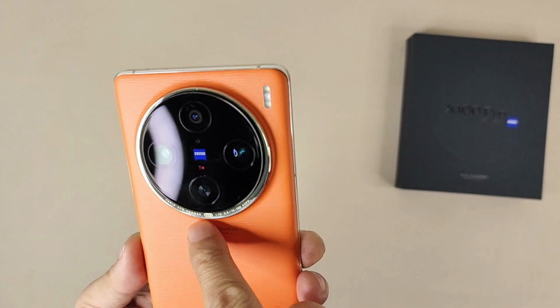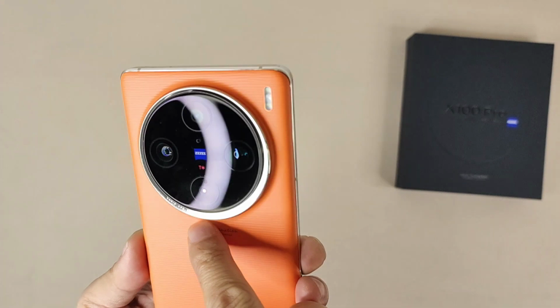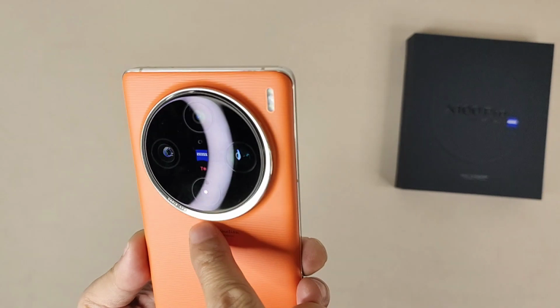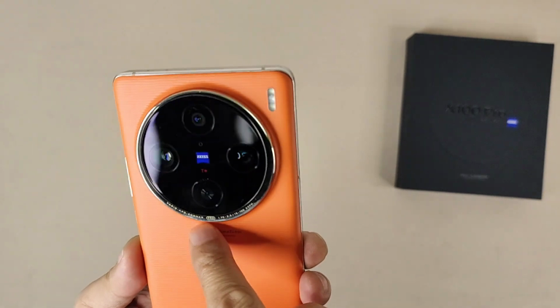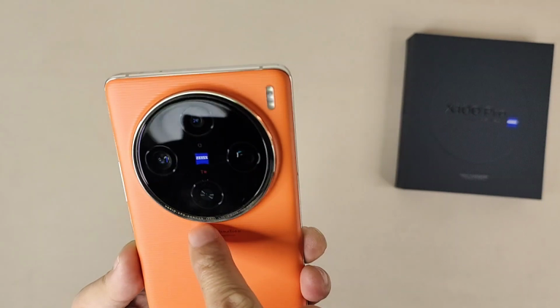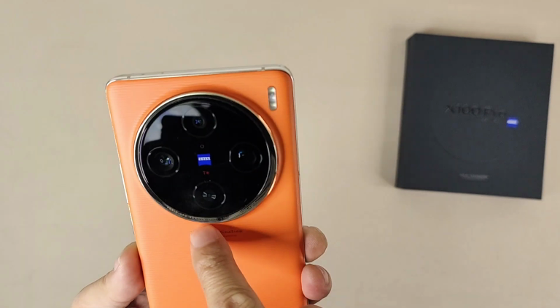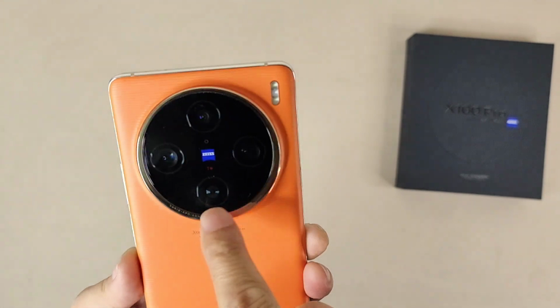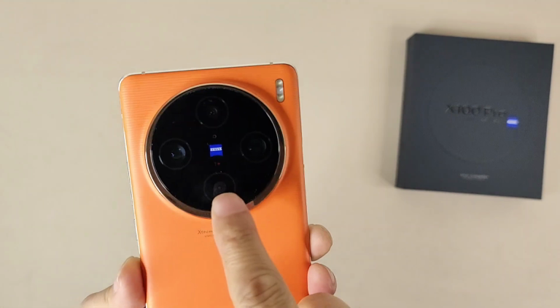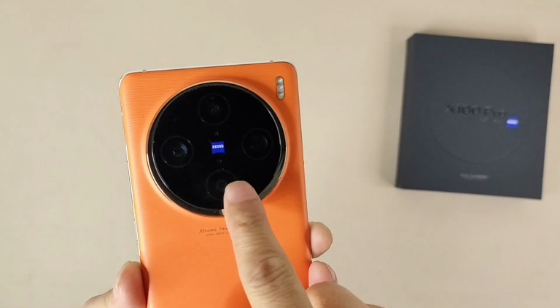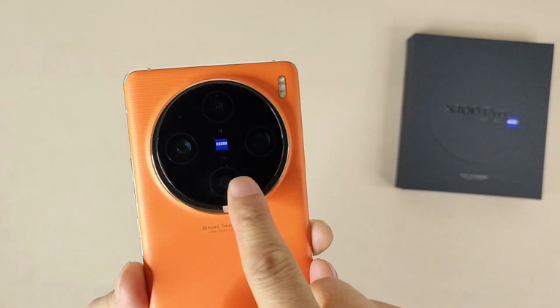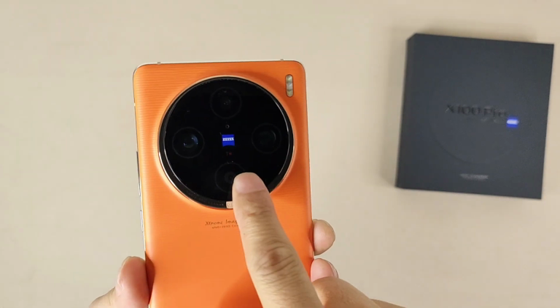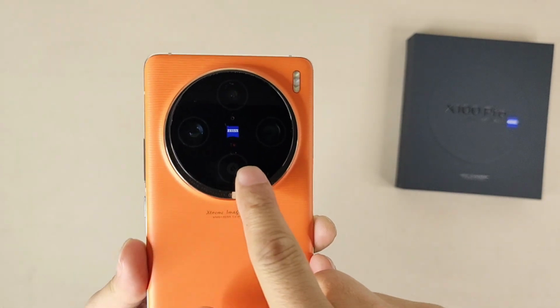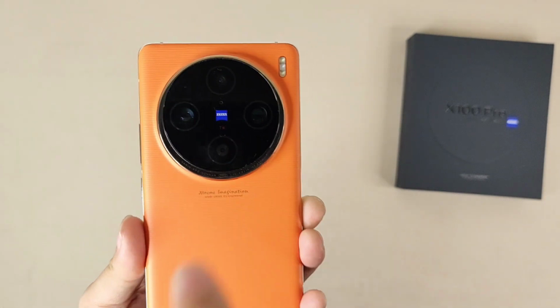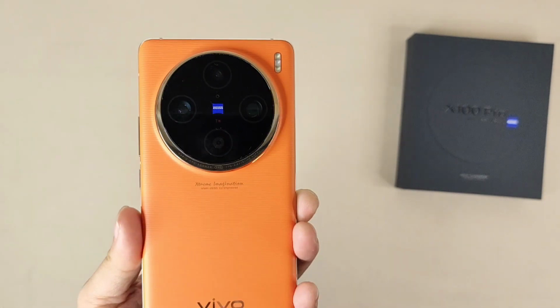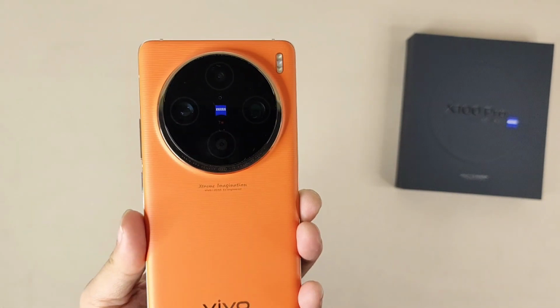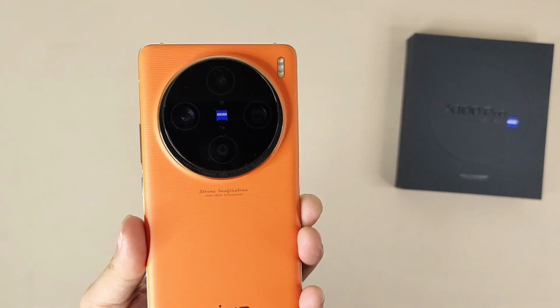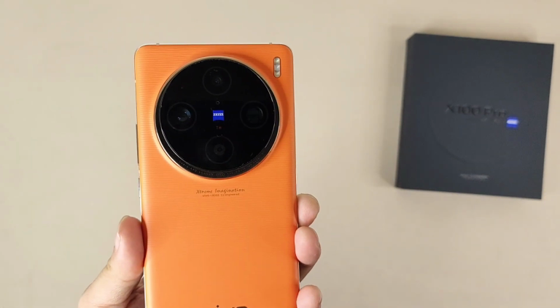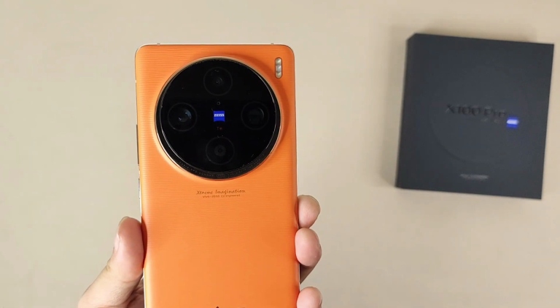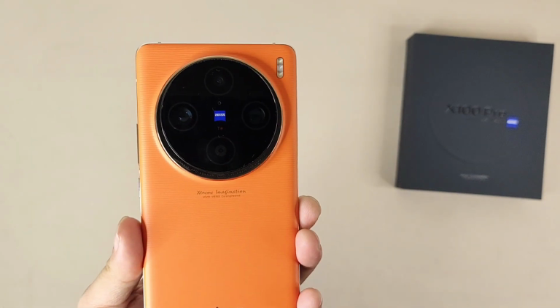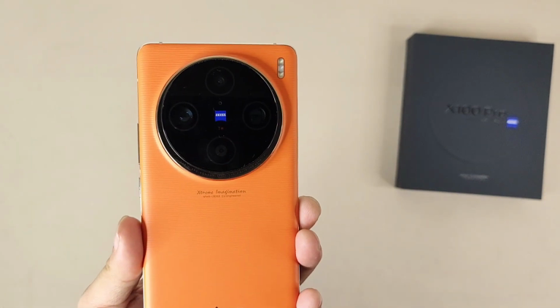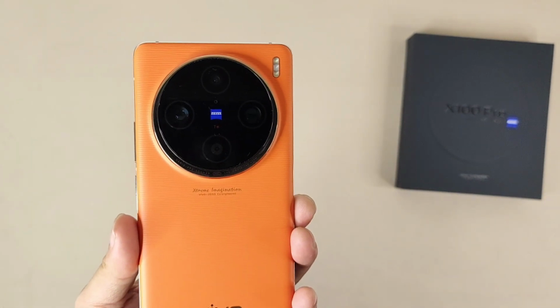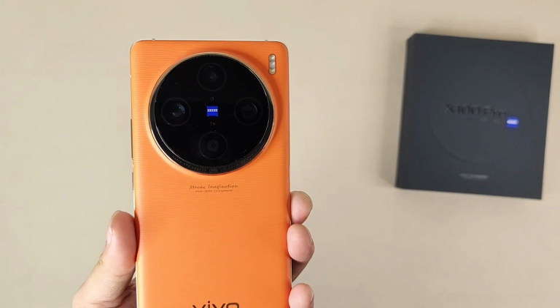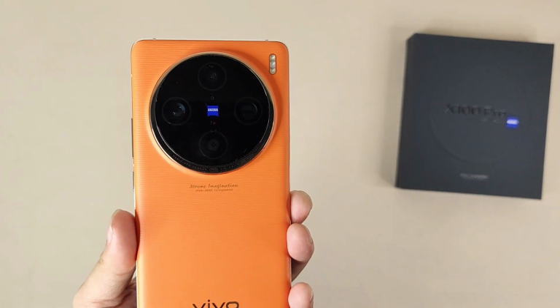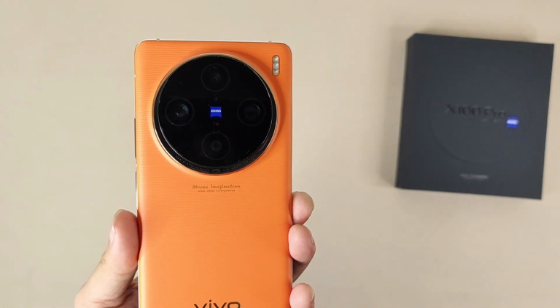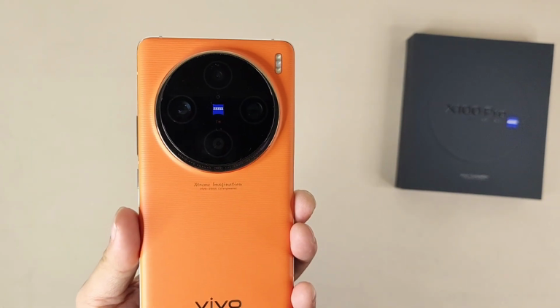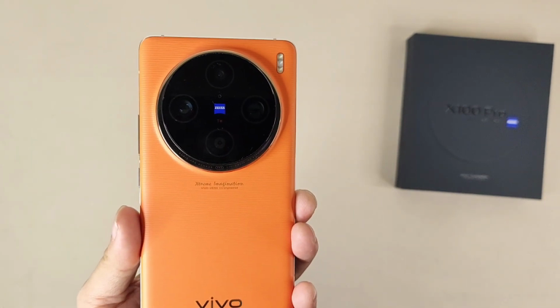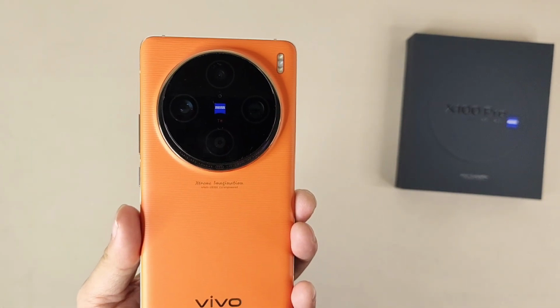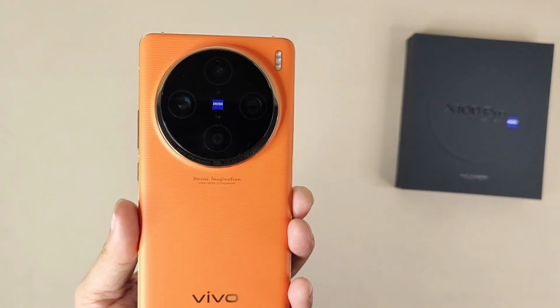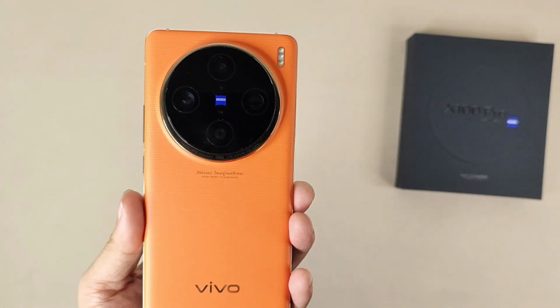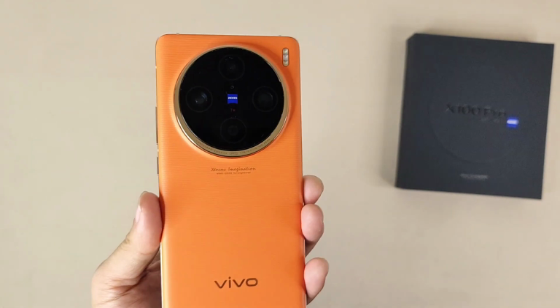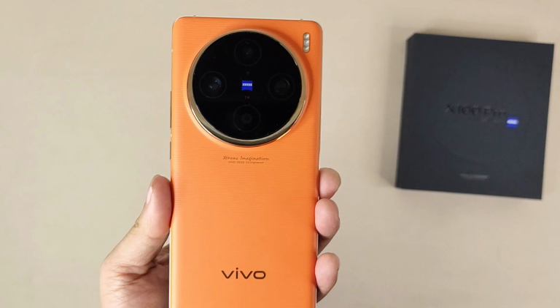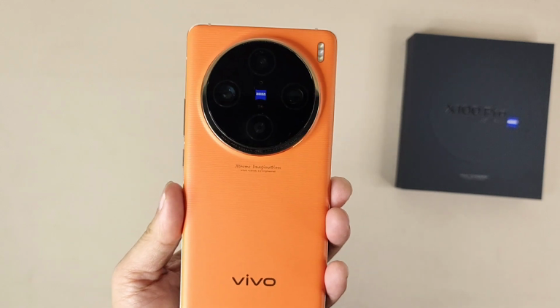And also we can have a very simple camera test on the camera part.